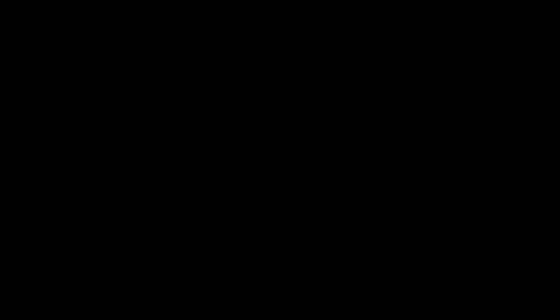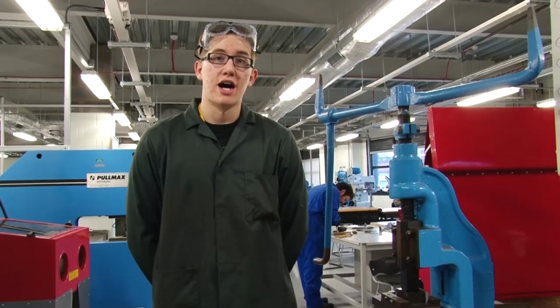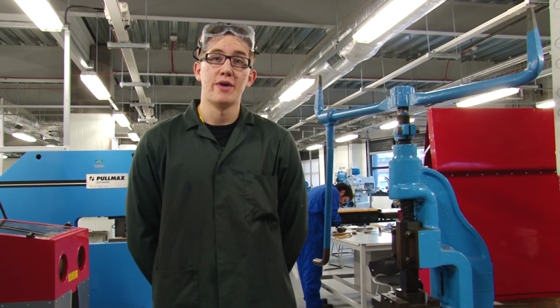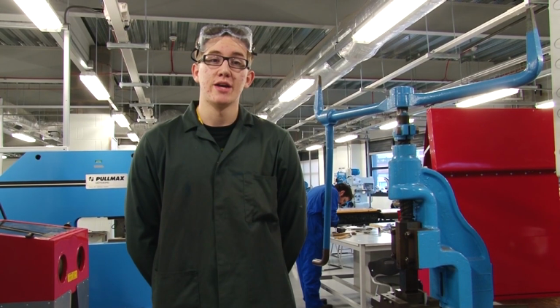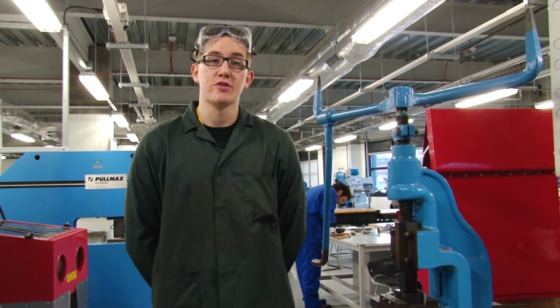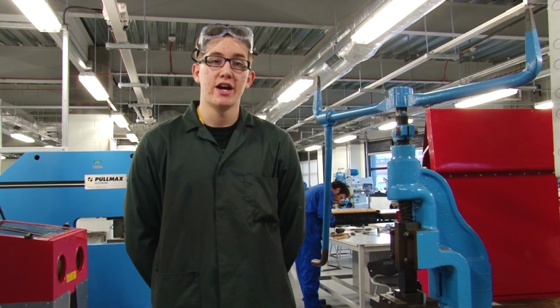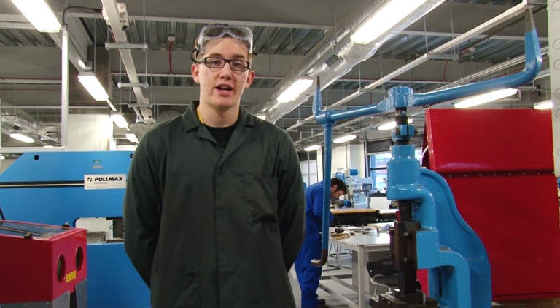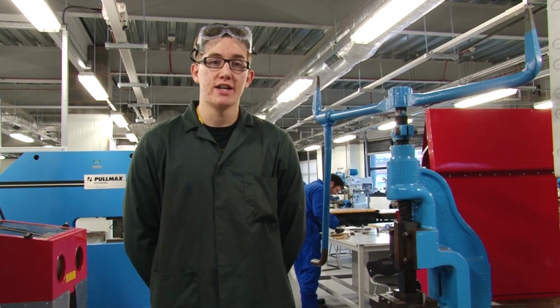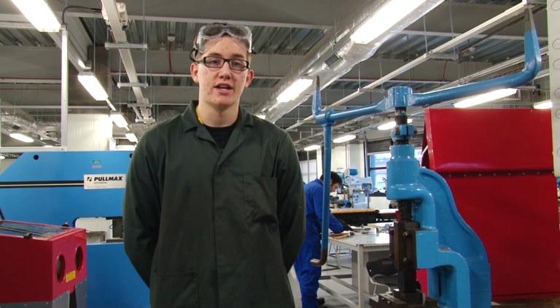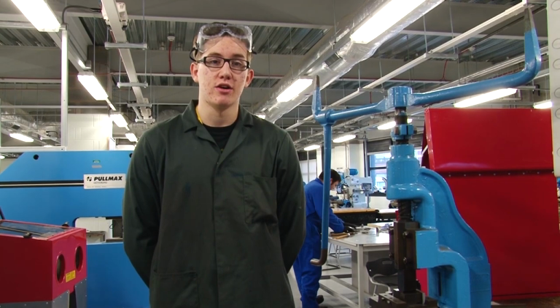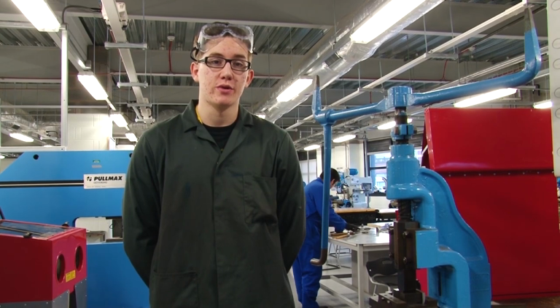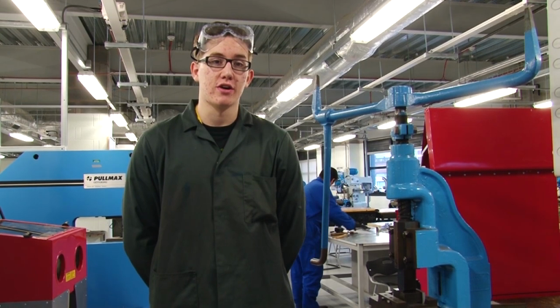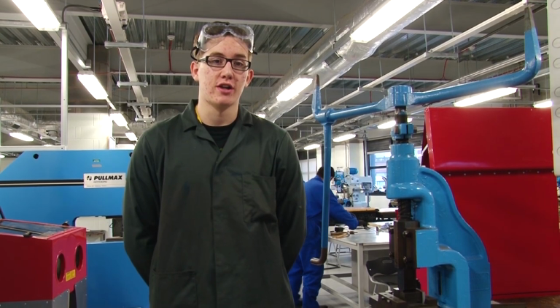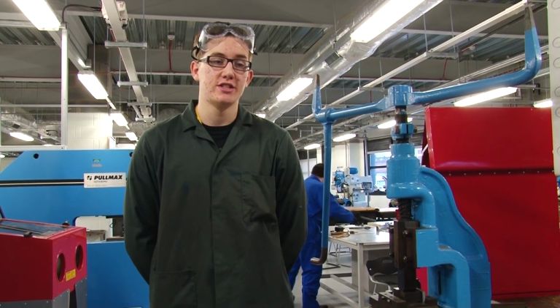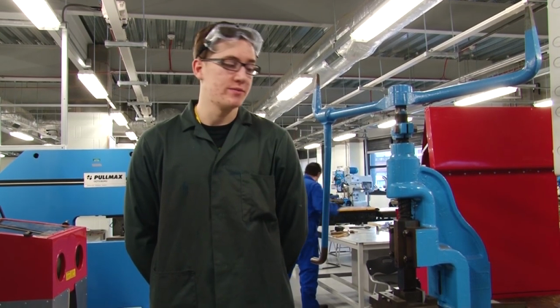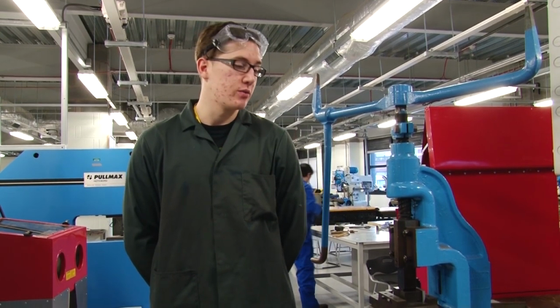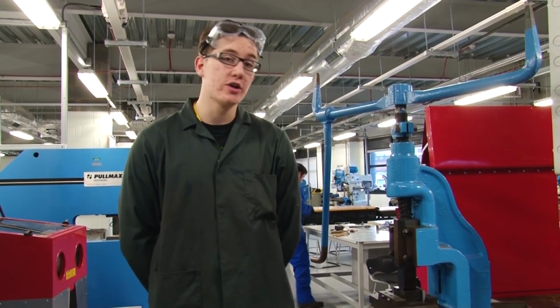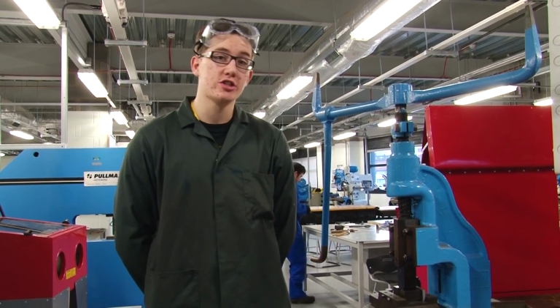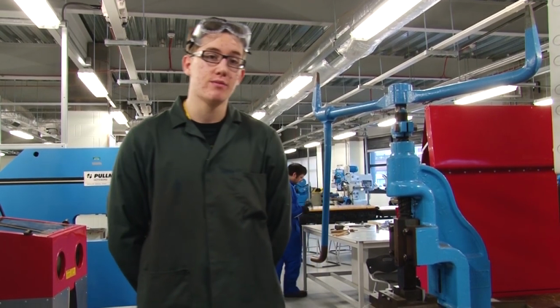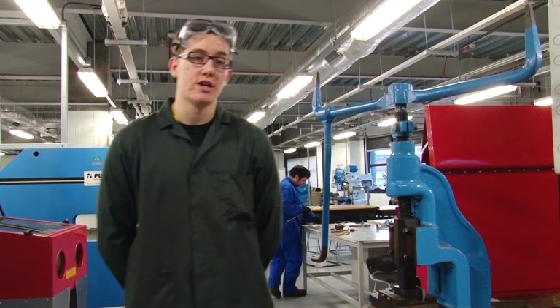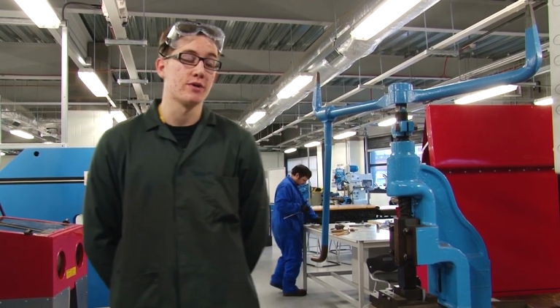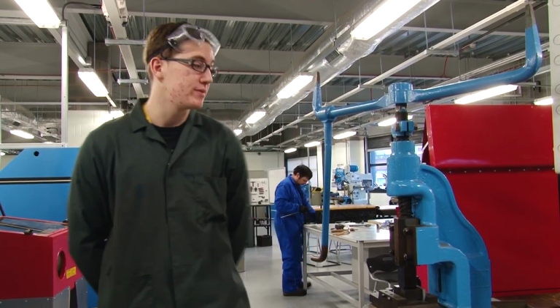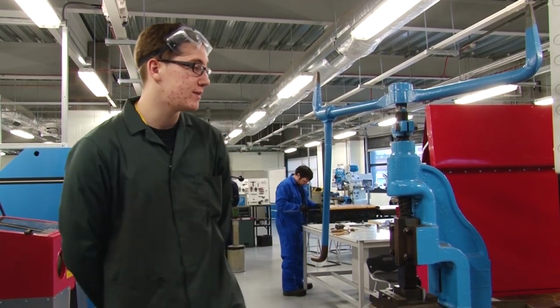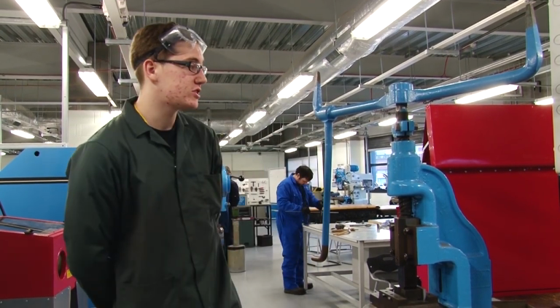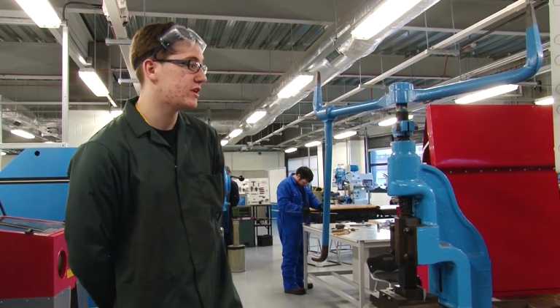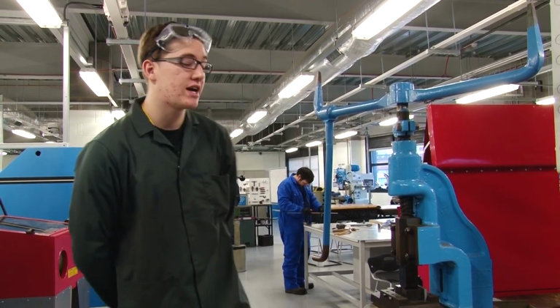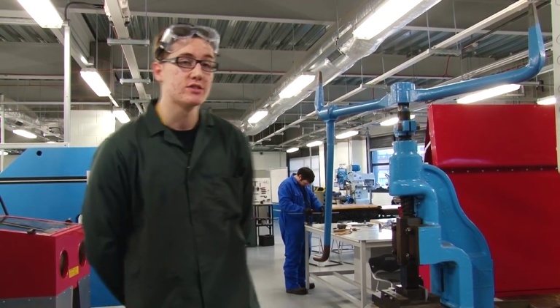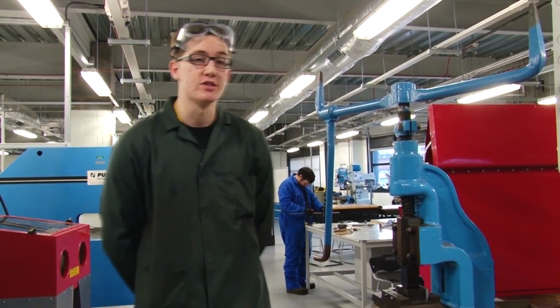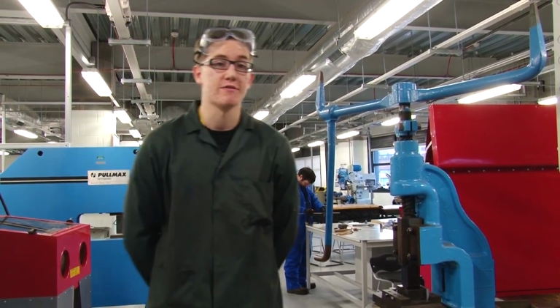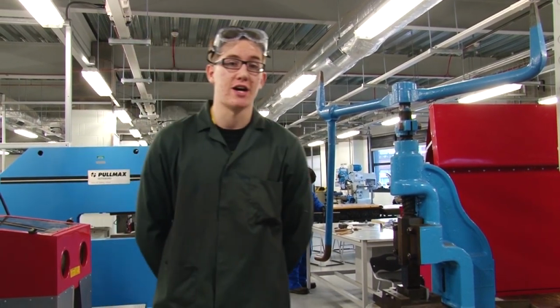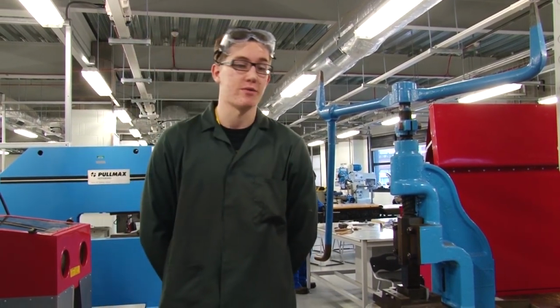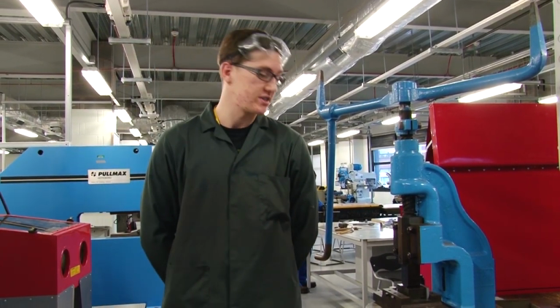Hi, my name is Ryan and I attend Hopperdell College. I'm in the workshop and I'm going to be demonstrating how to use the fly press.